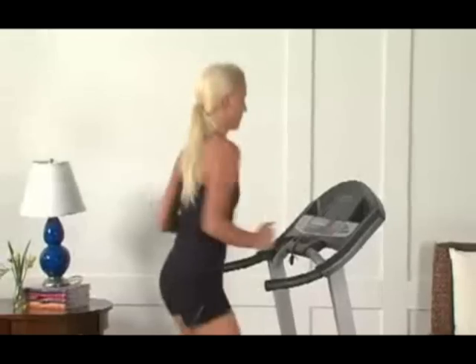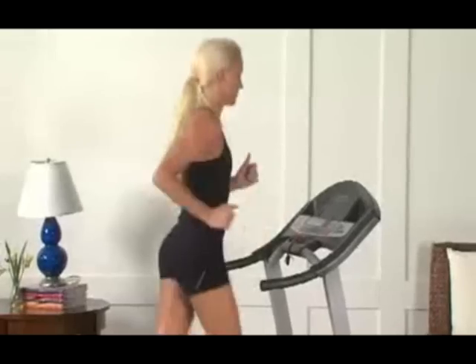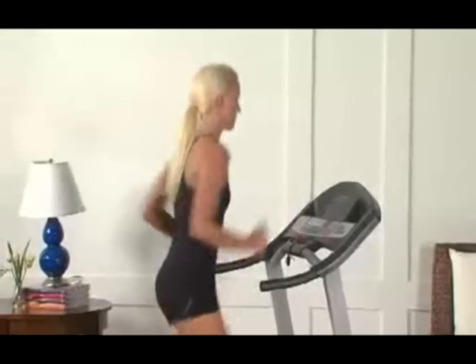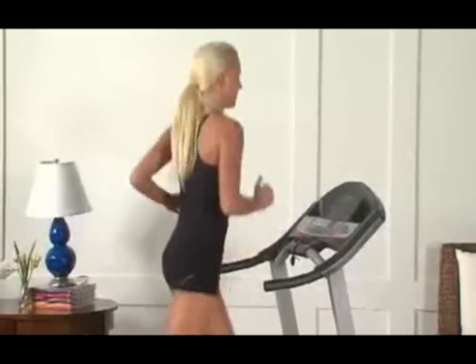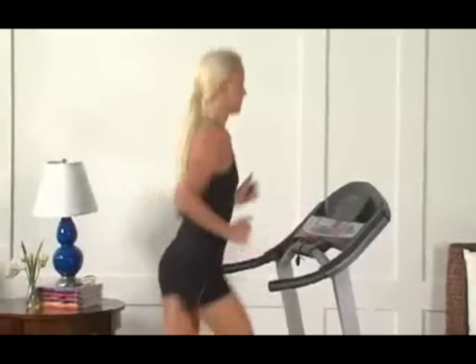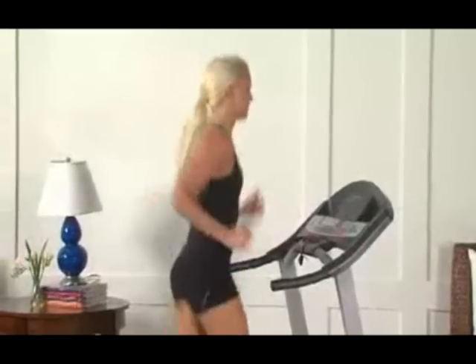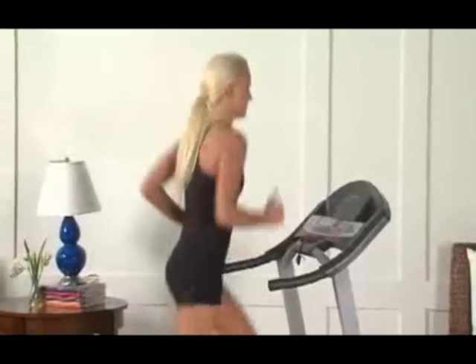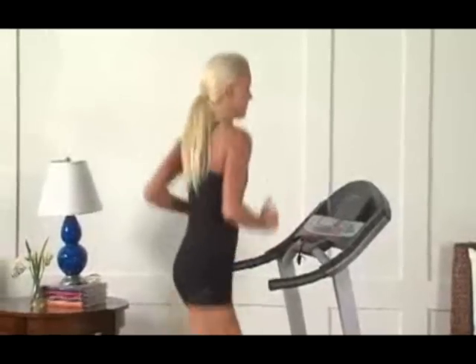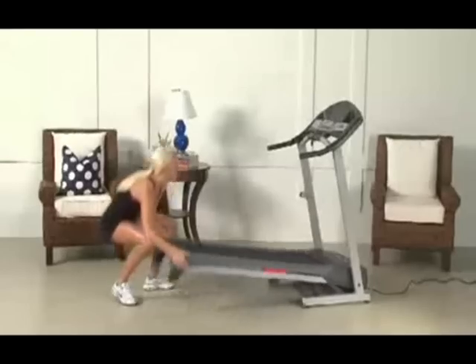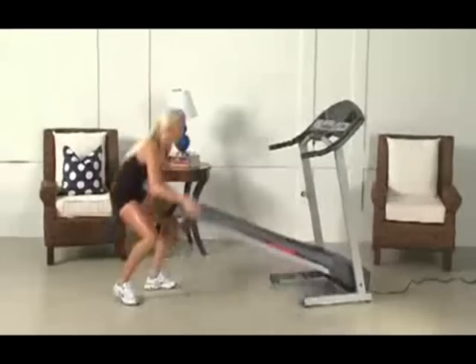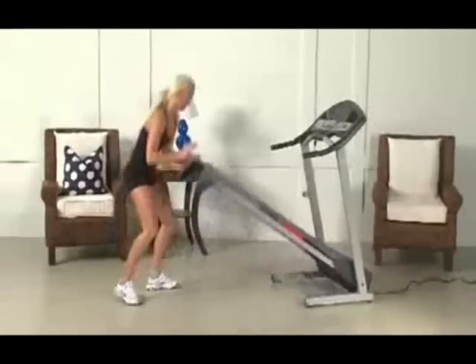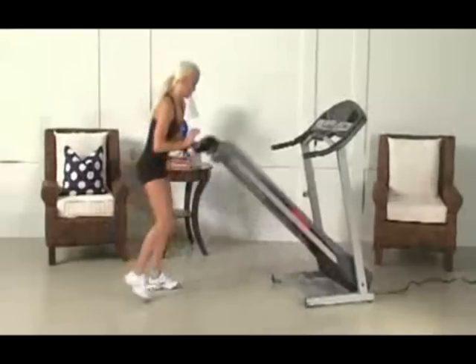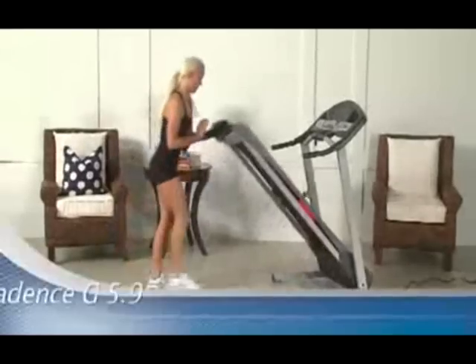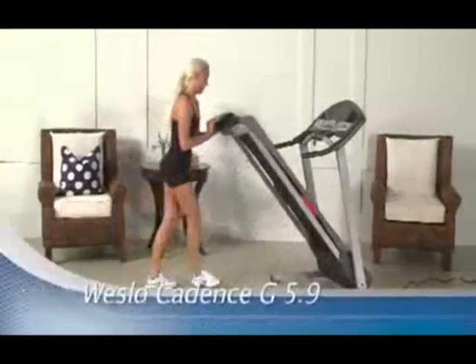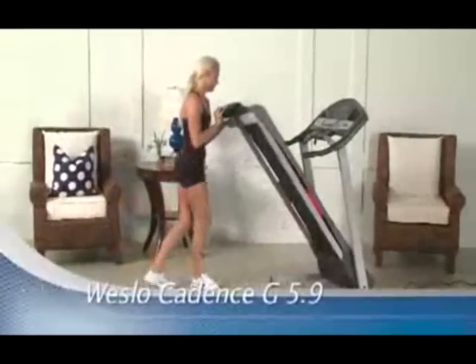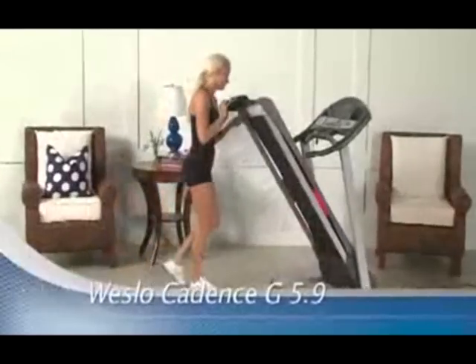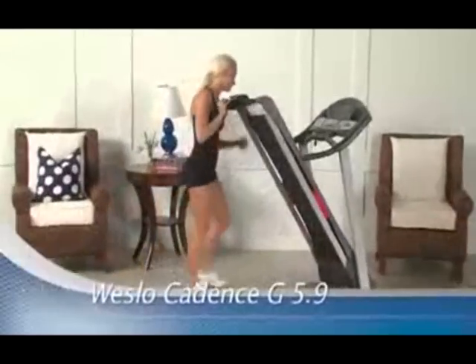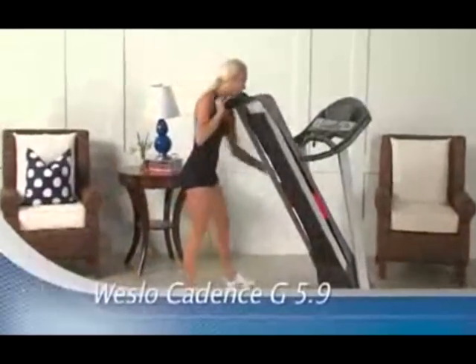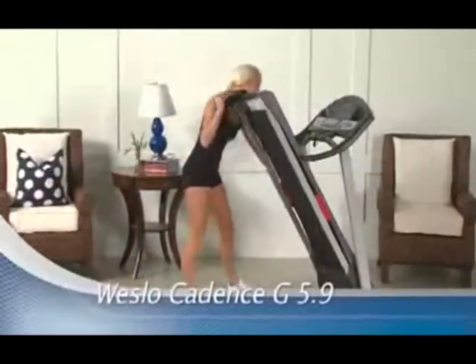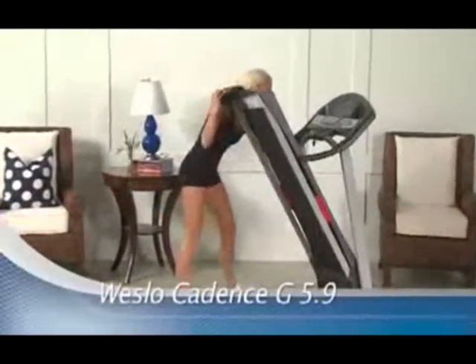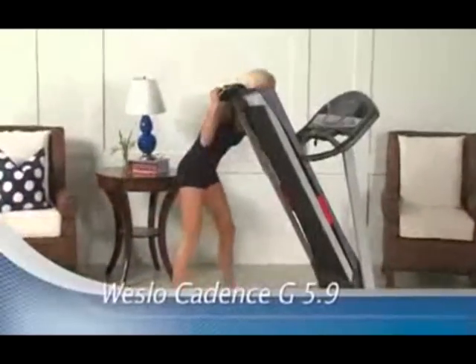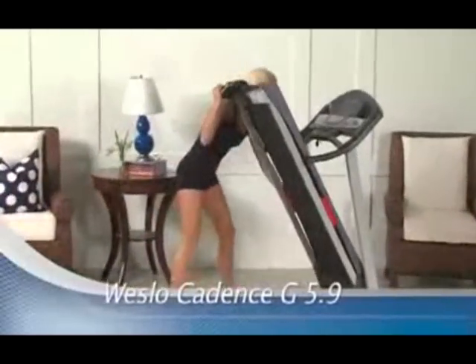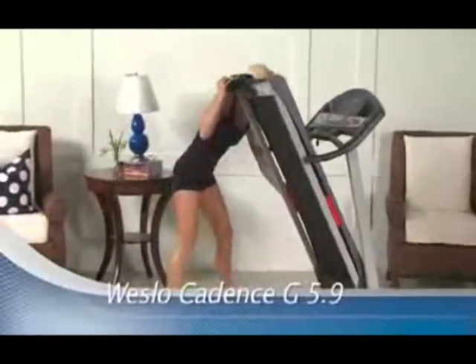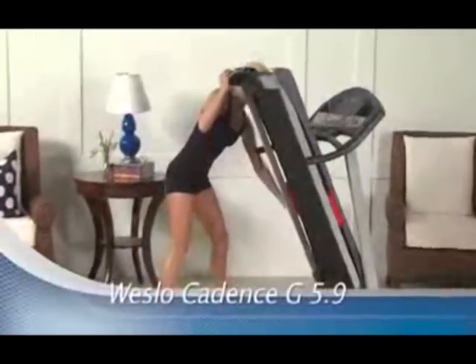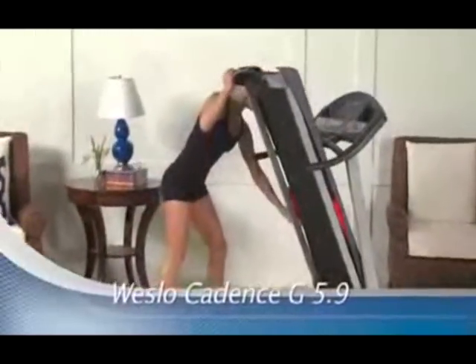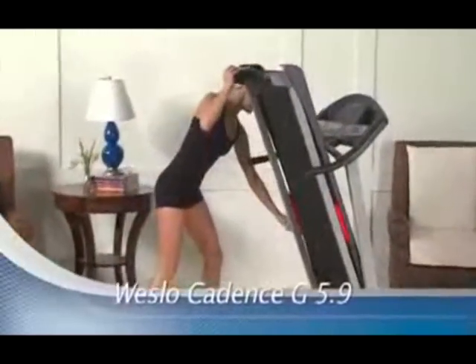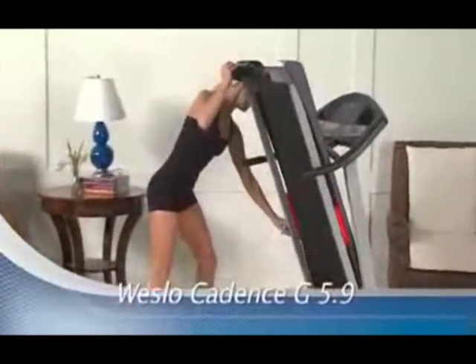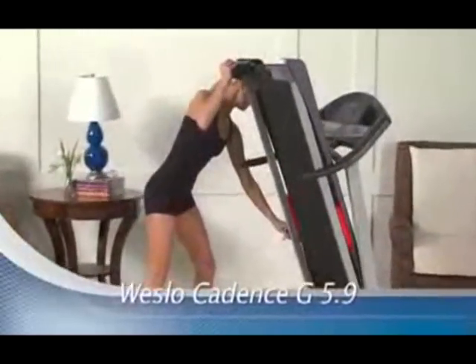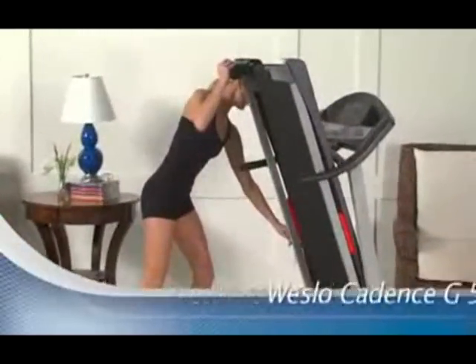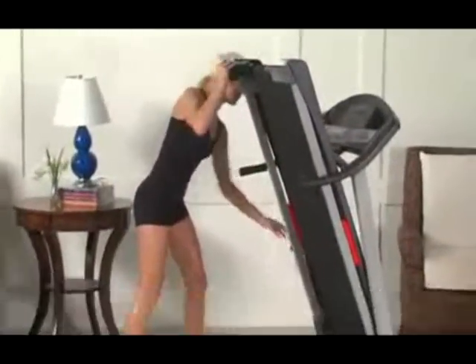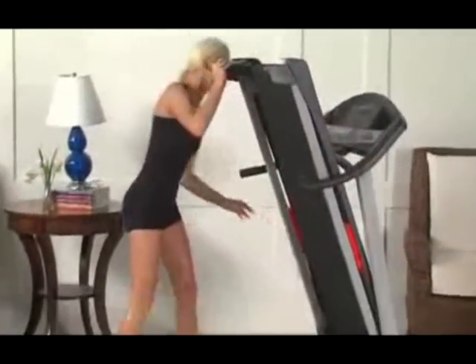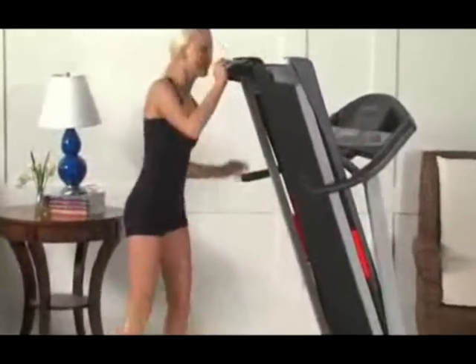So what are you waiting for? Get the Weslow Cadence G5.9 today and get started on the new you.